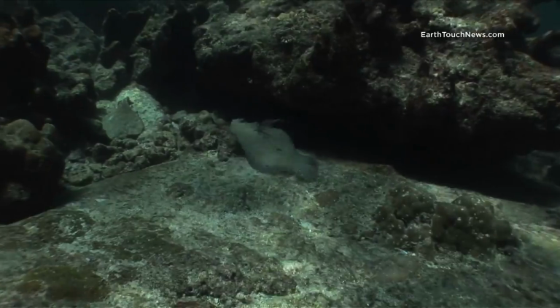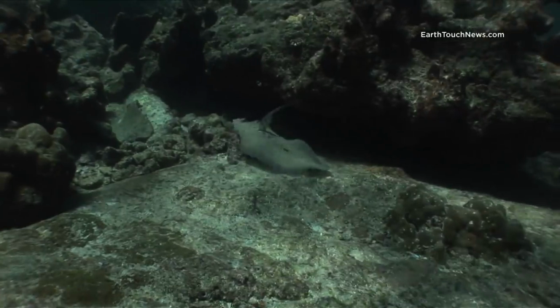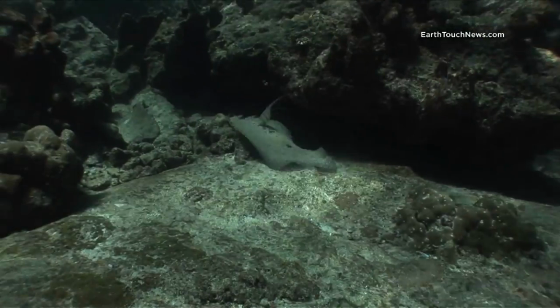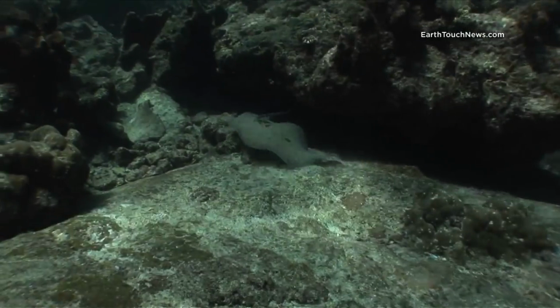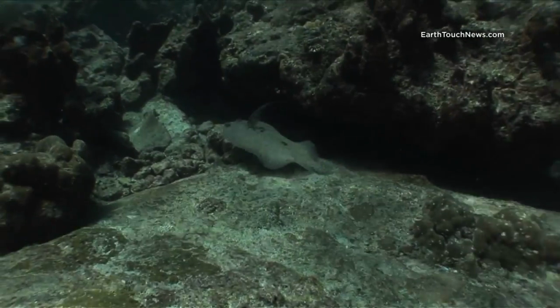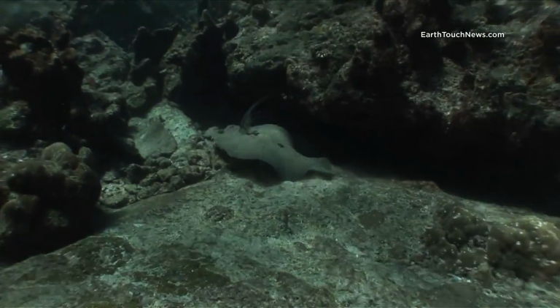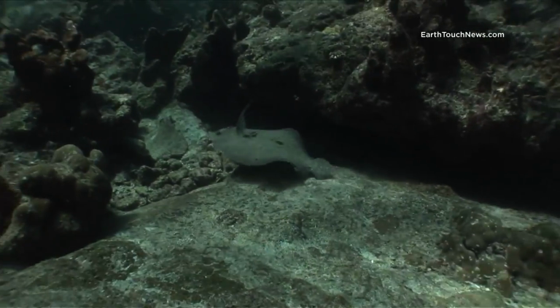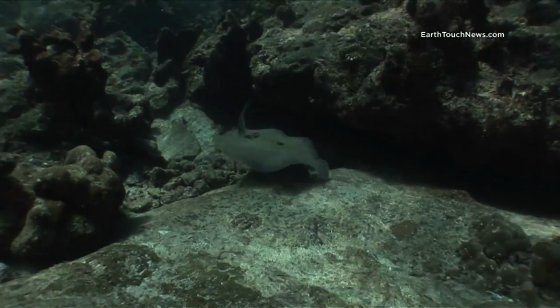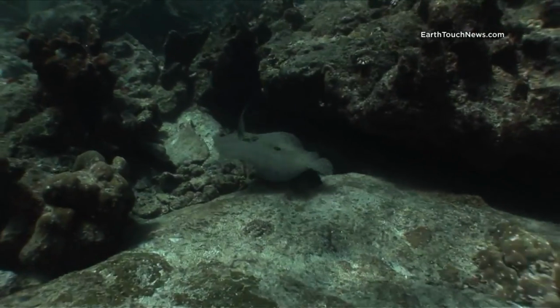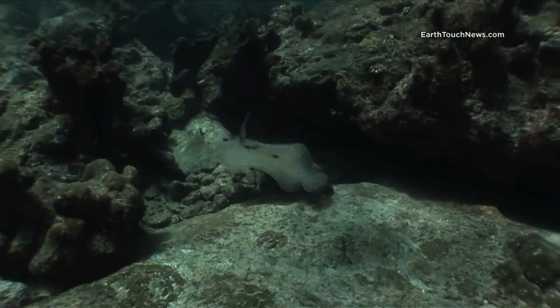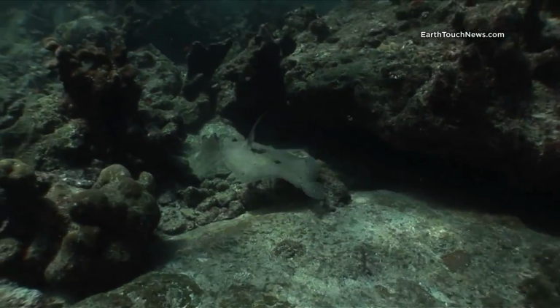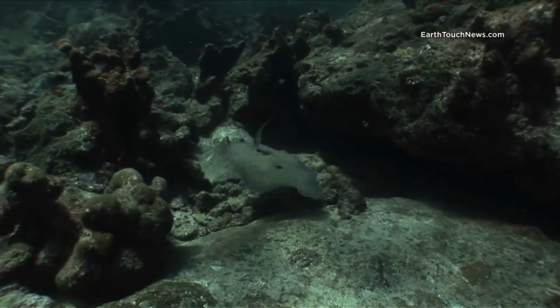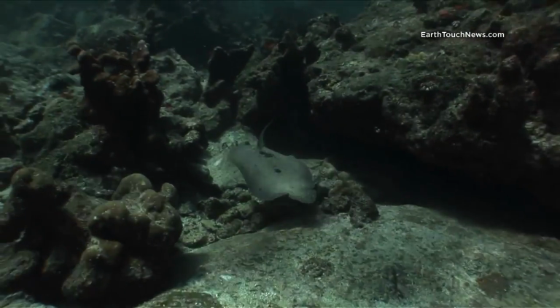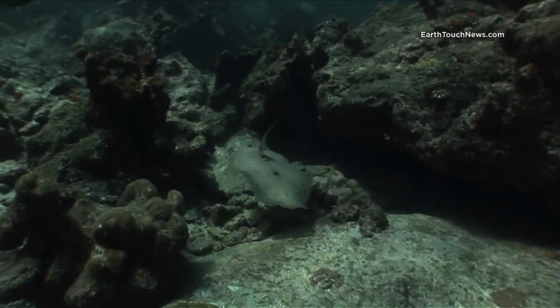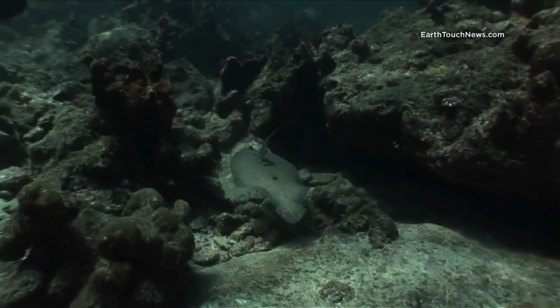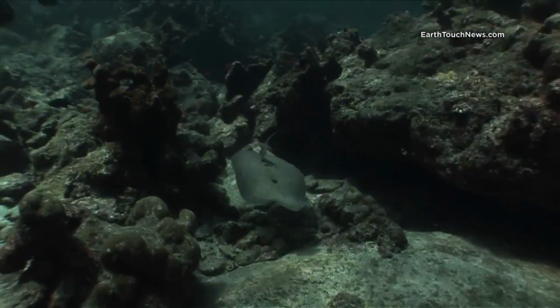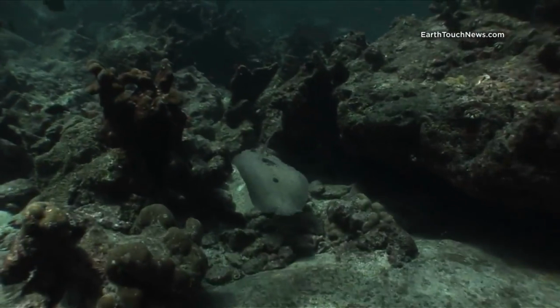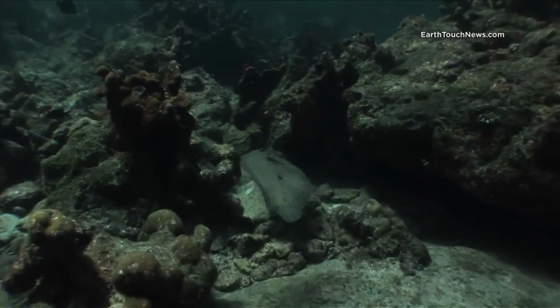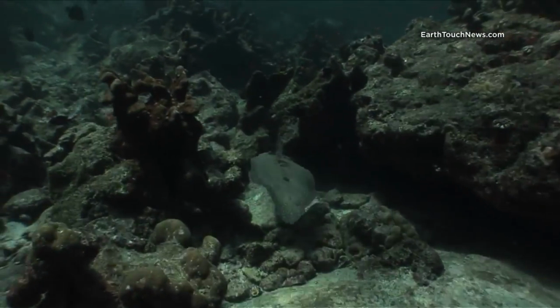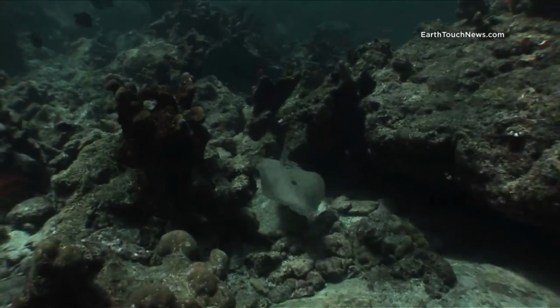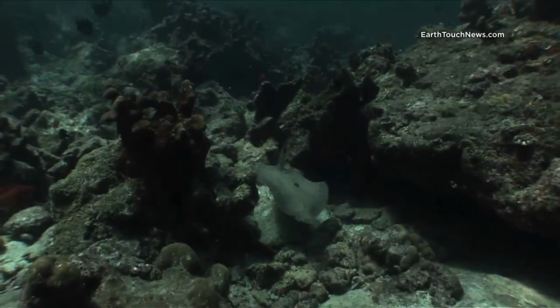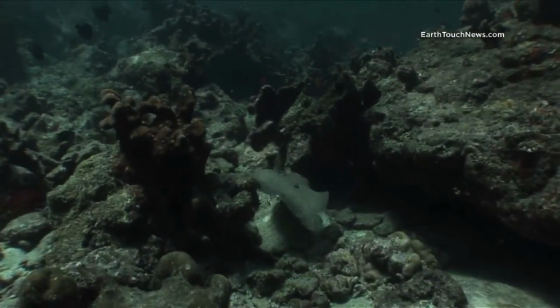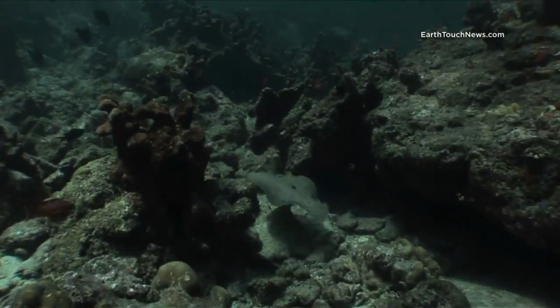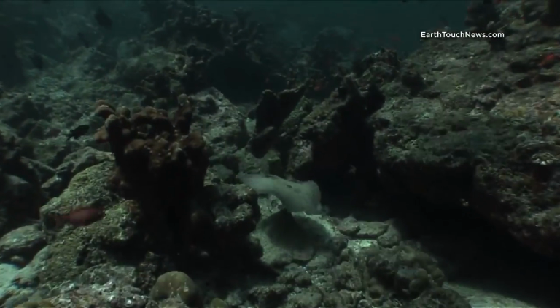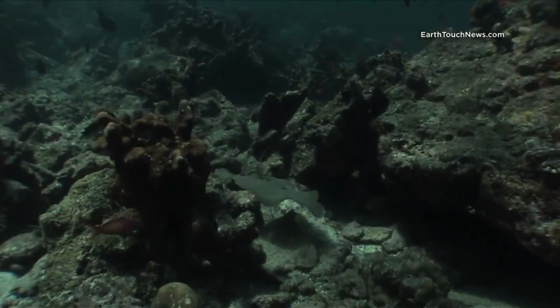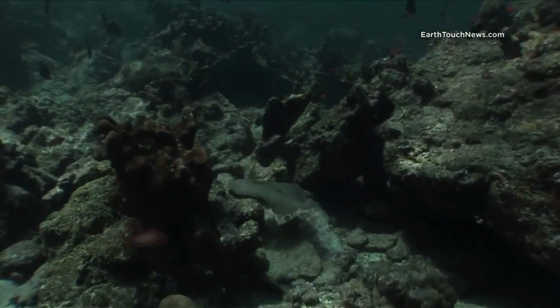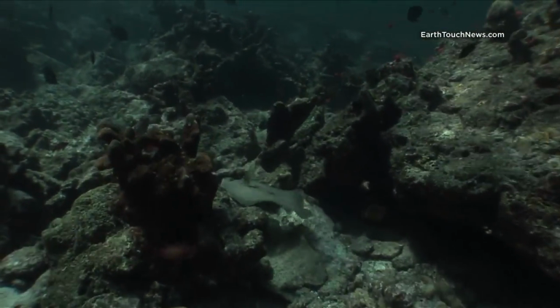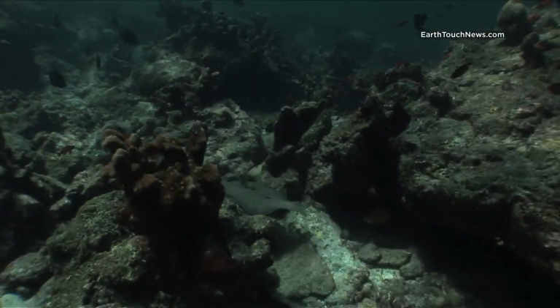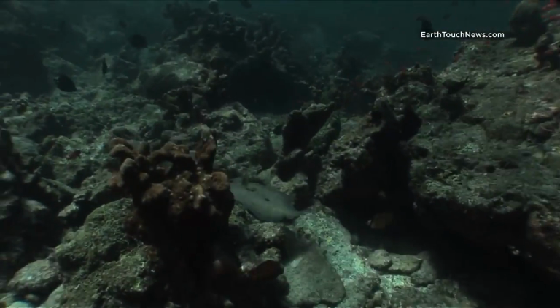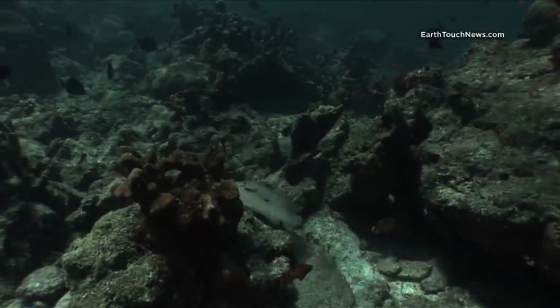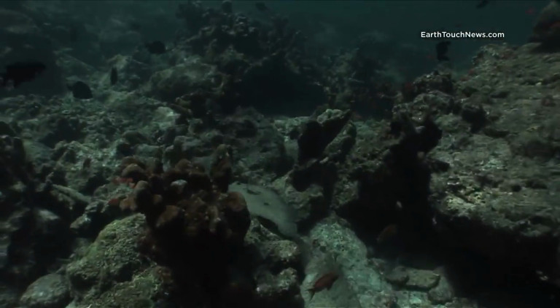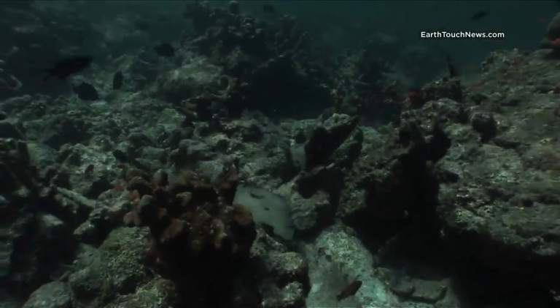This is a peacock flounder. I didn't get to film him for very long — very well camouflaged.